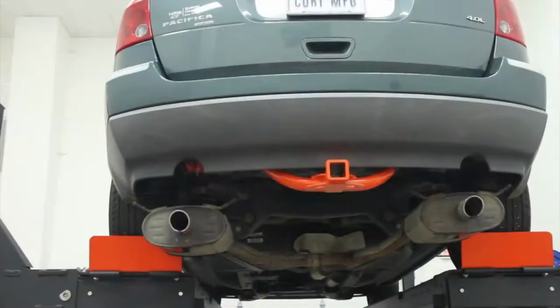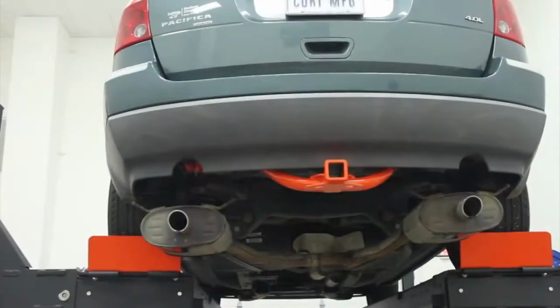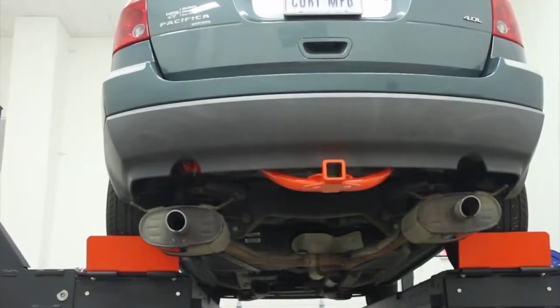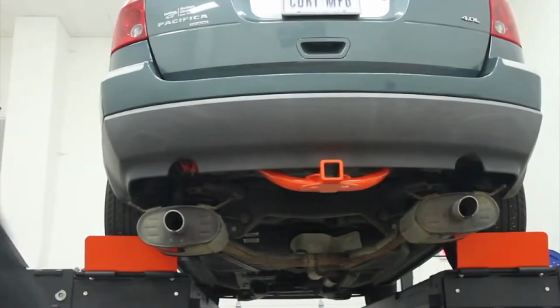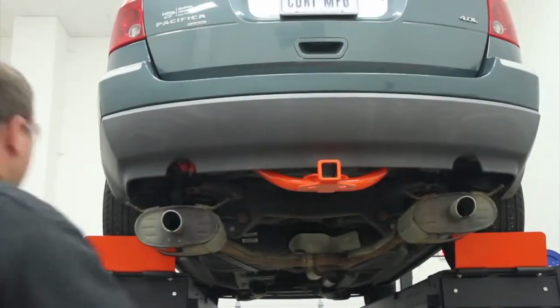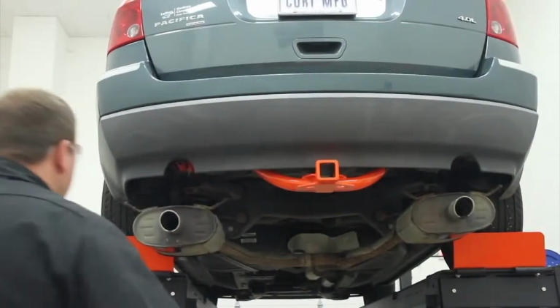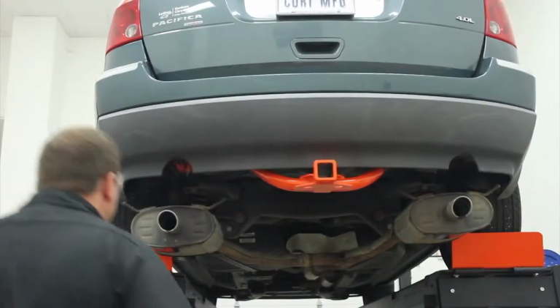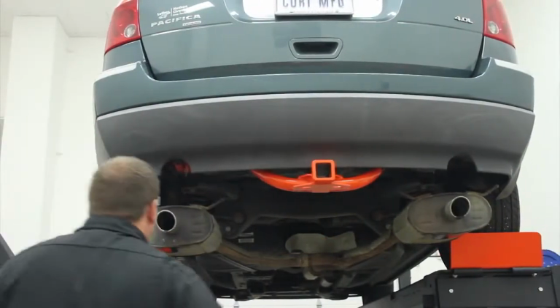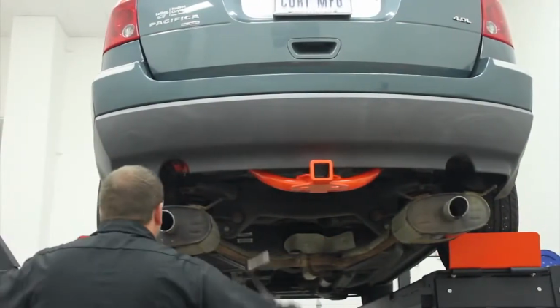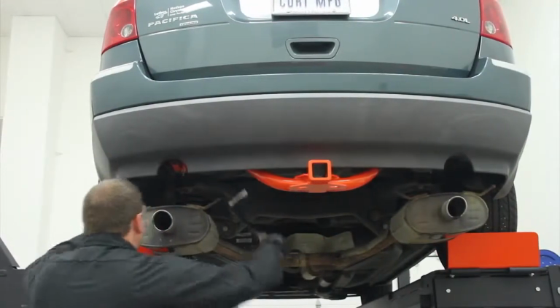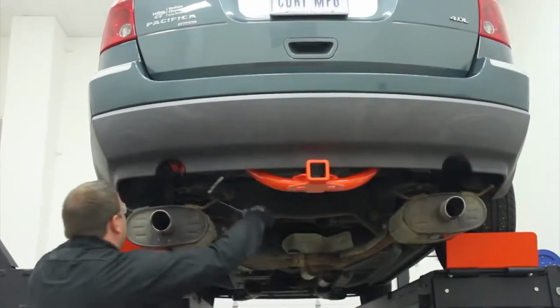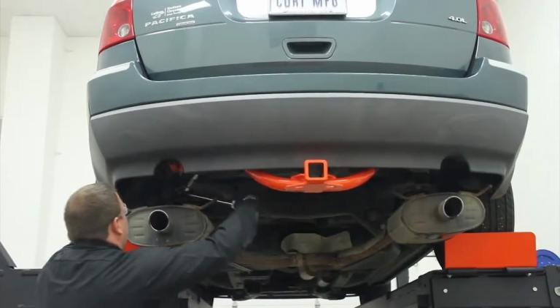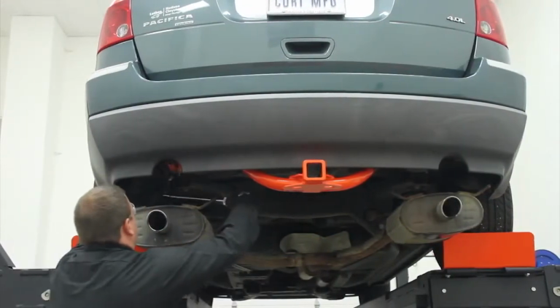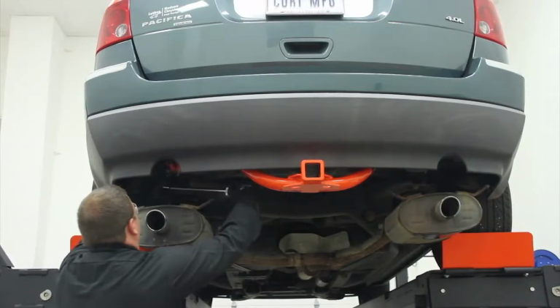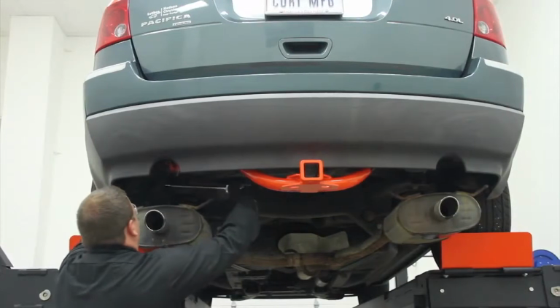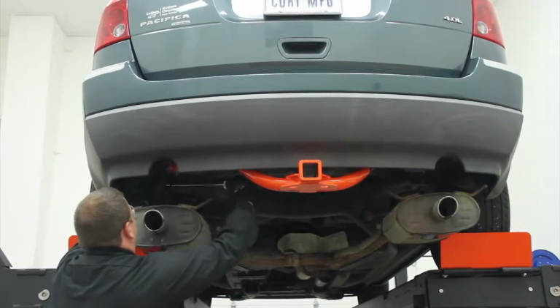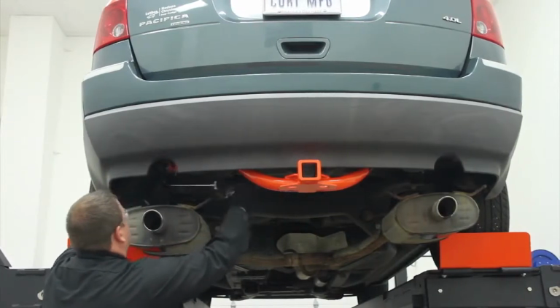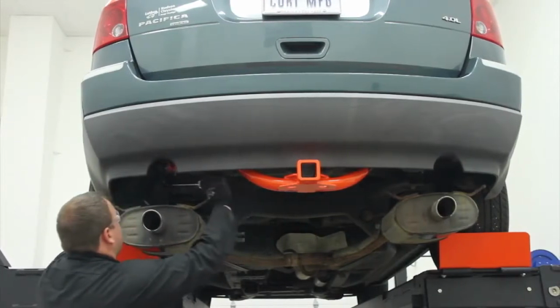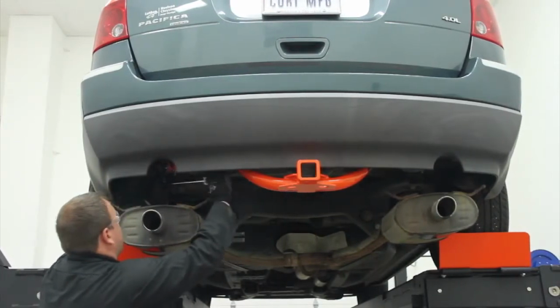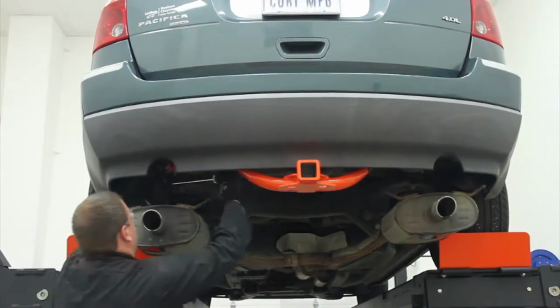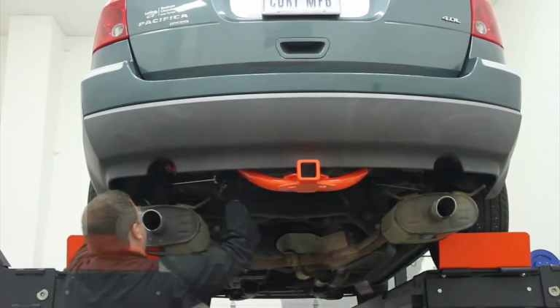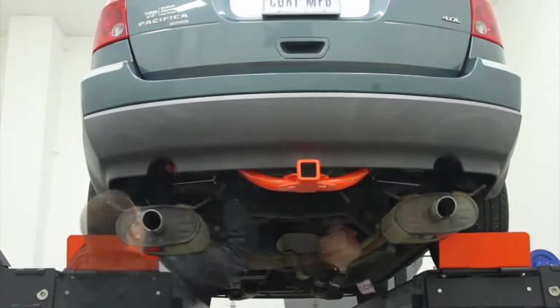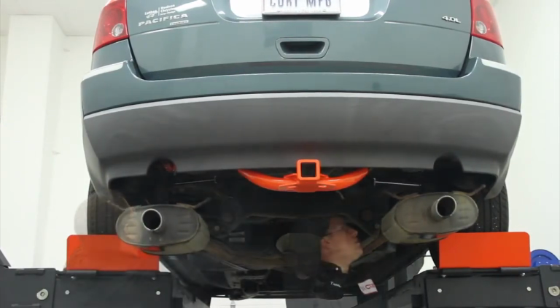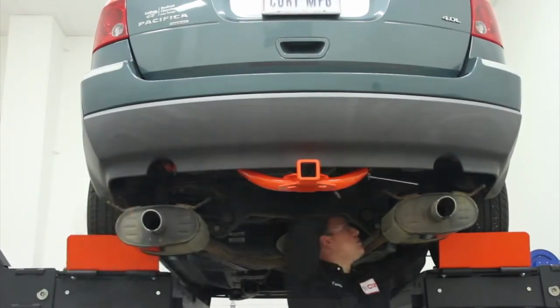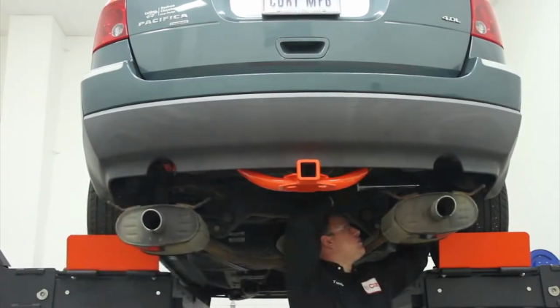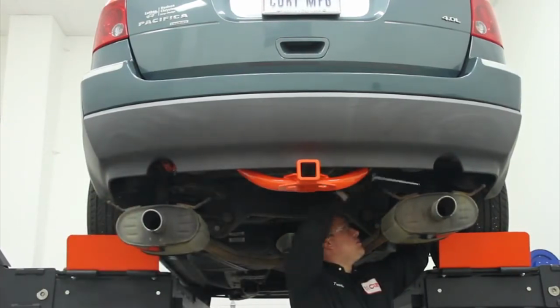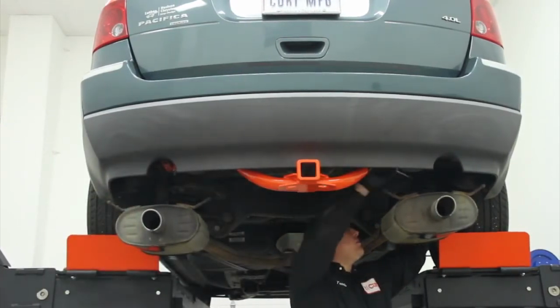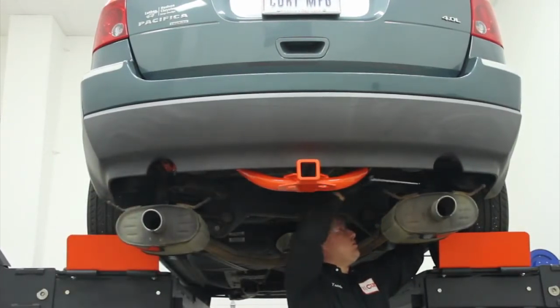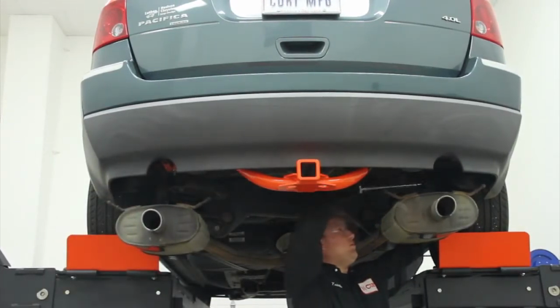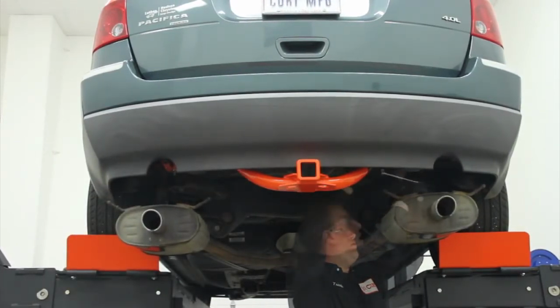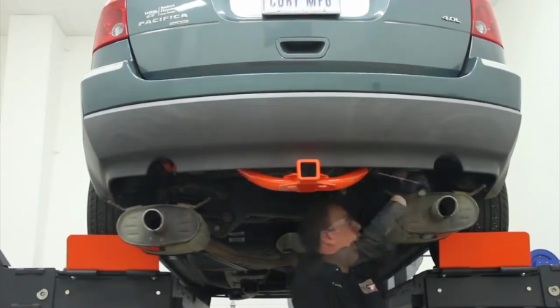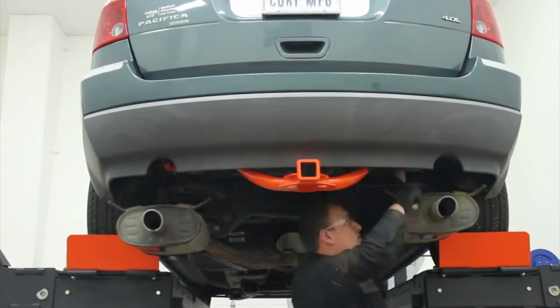Now that all of your hardware is in place, torque all half inch fasteners to 75 foot pounds and the M12 fasteners to 88 foot pounds.